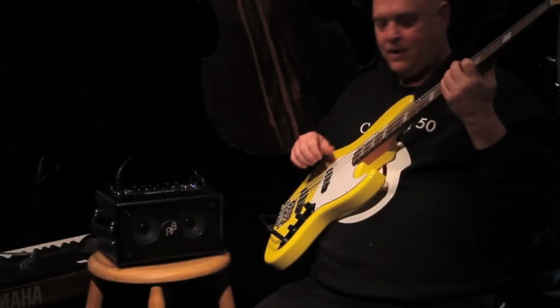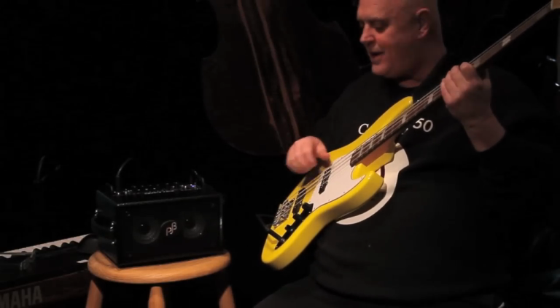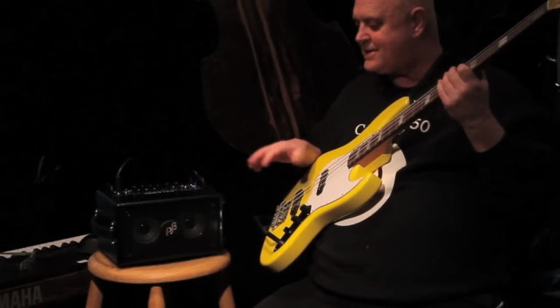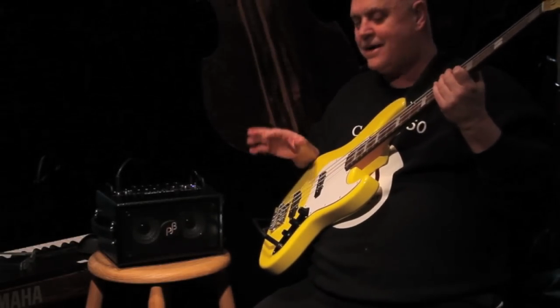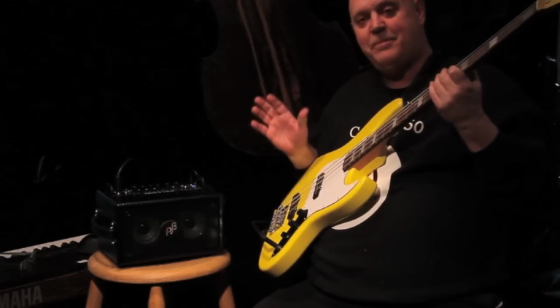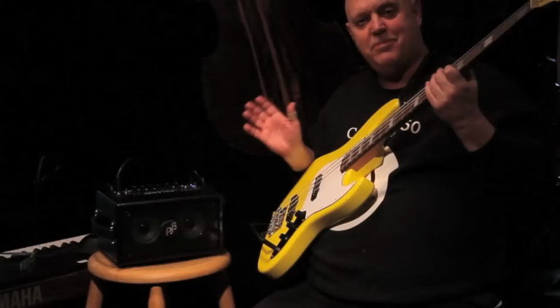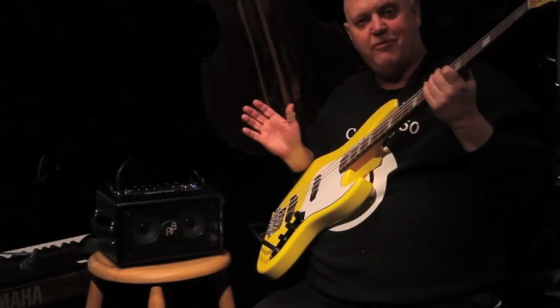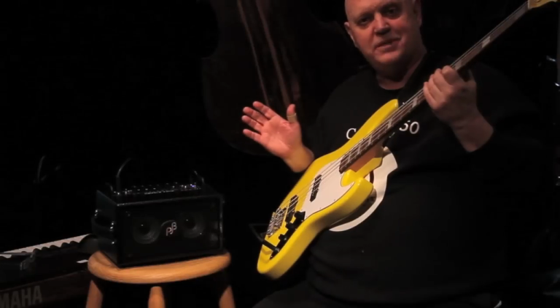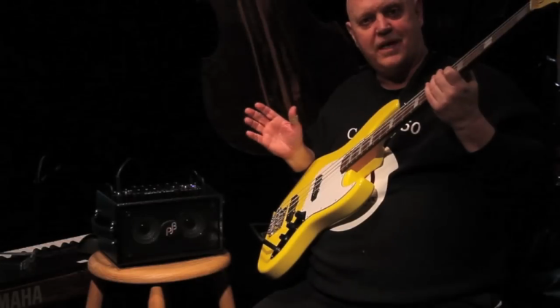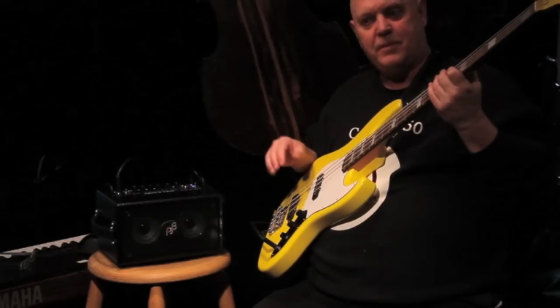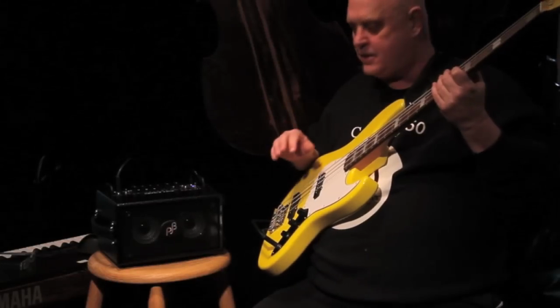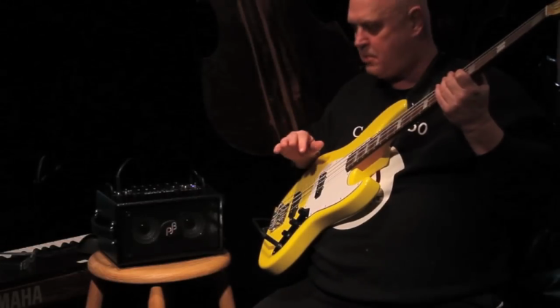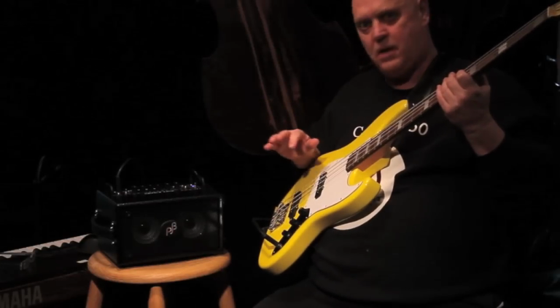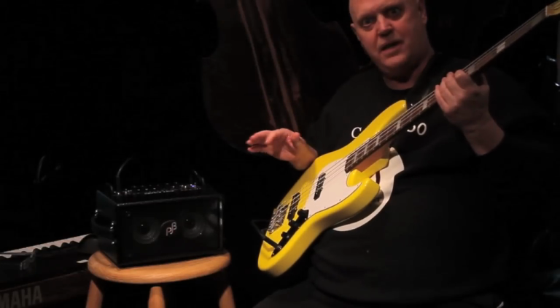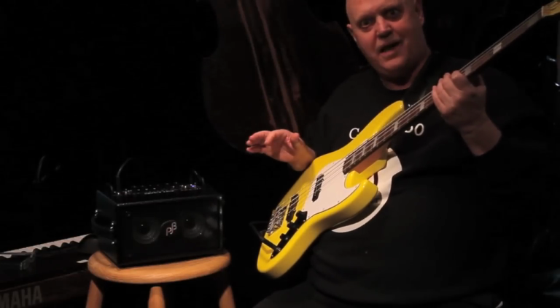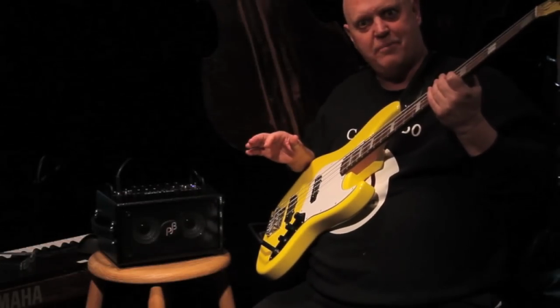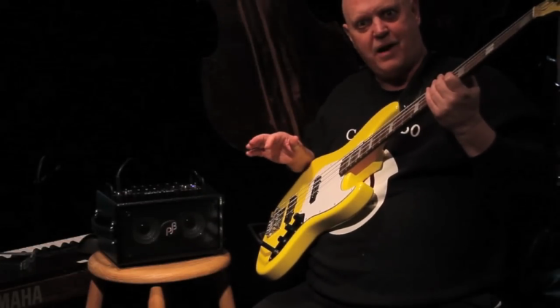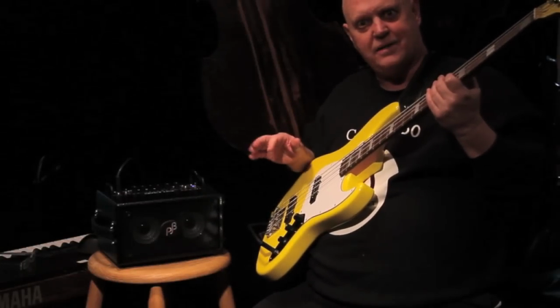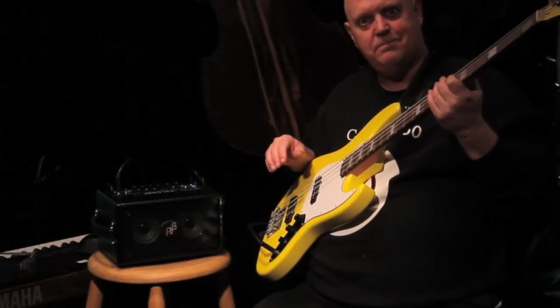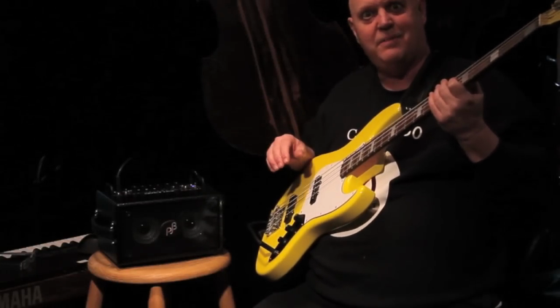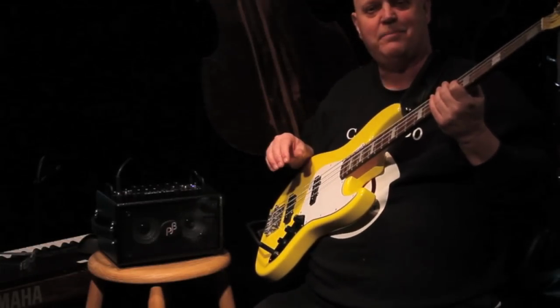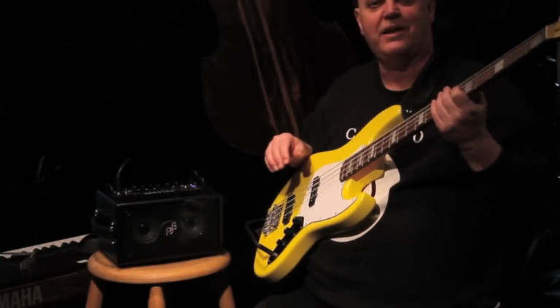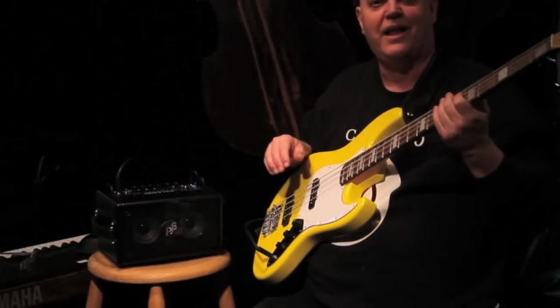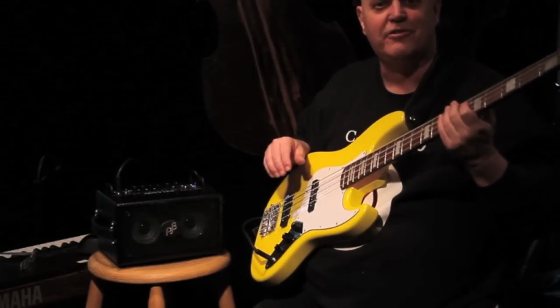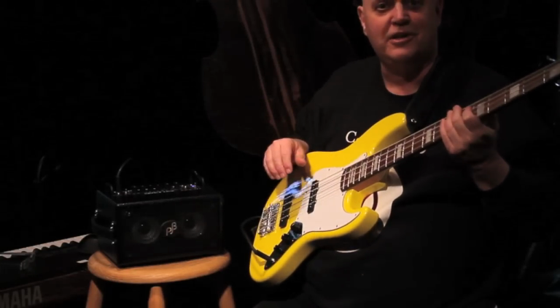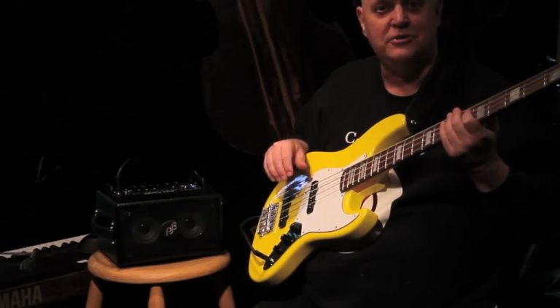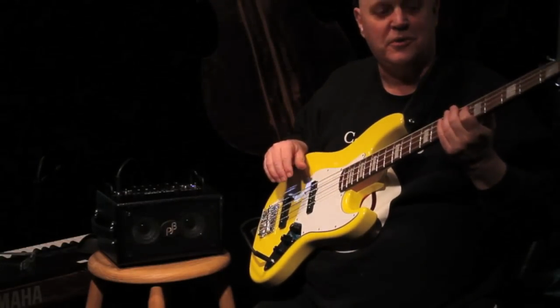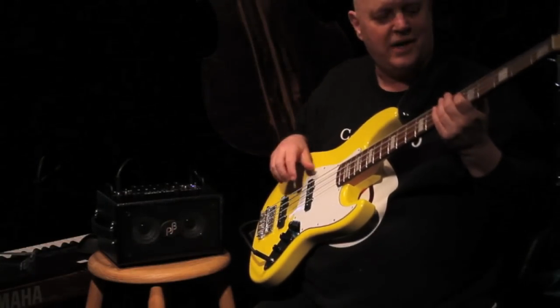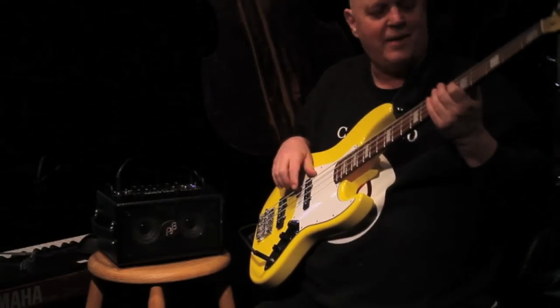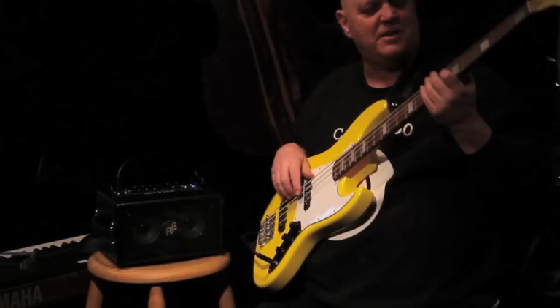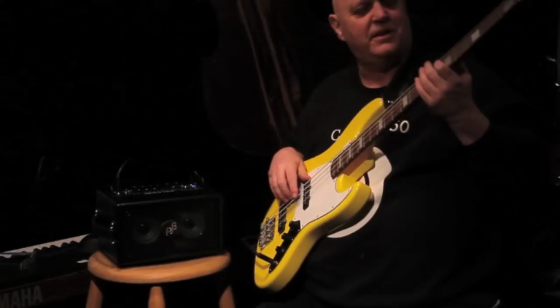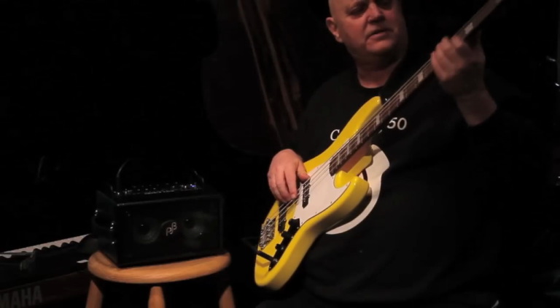Well, it's not a big performance amp. It's plenty loud for practice, maybe plenty loud for a little duo gig. How about something else?